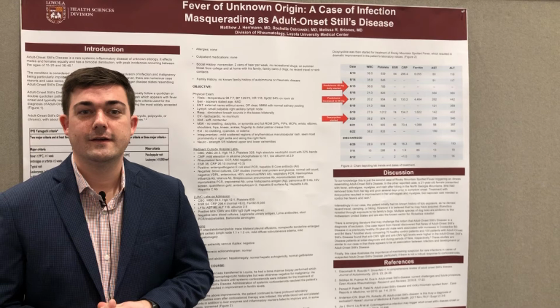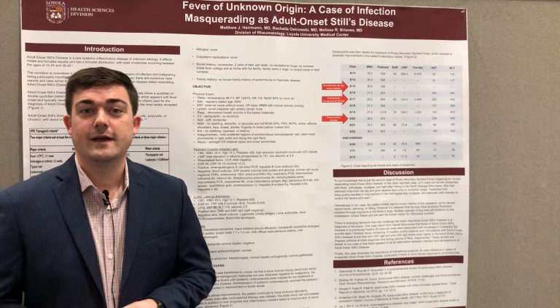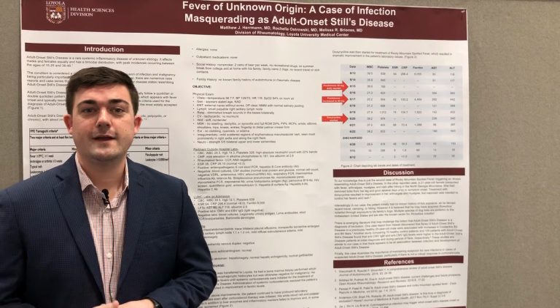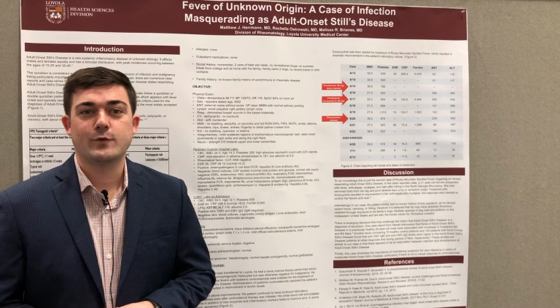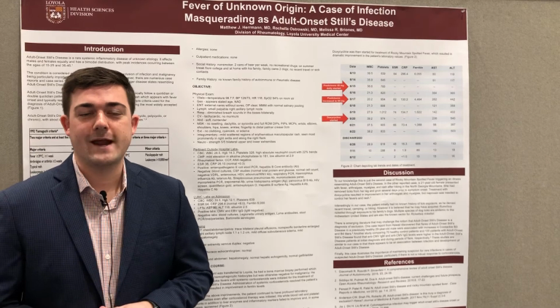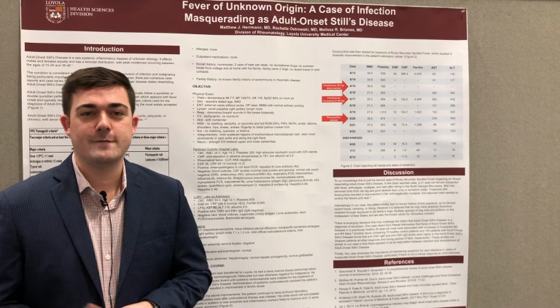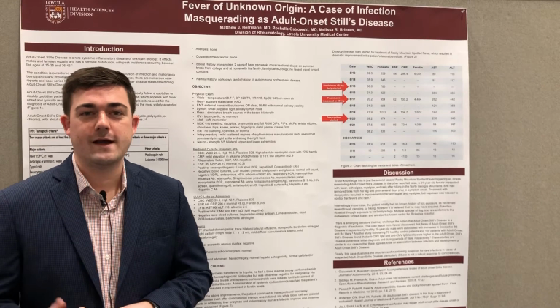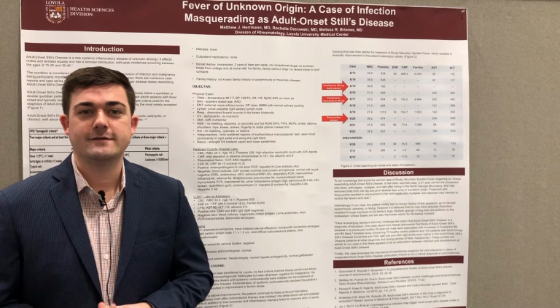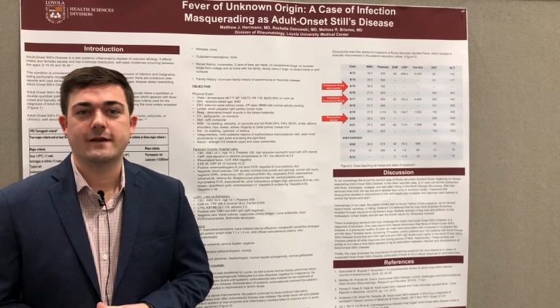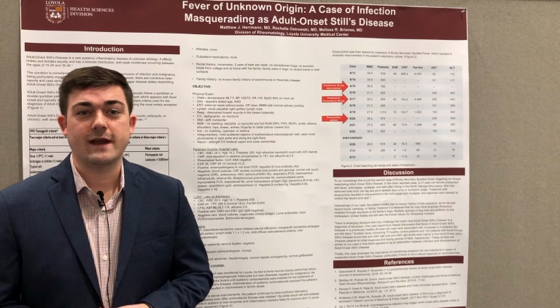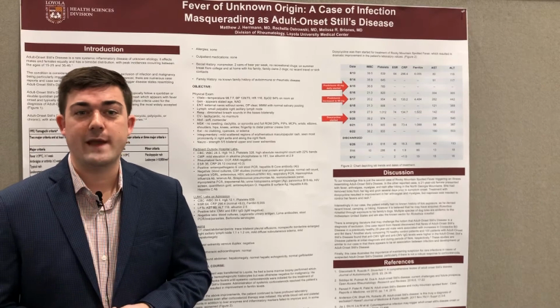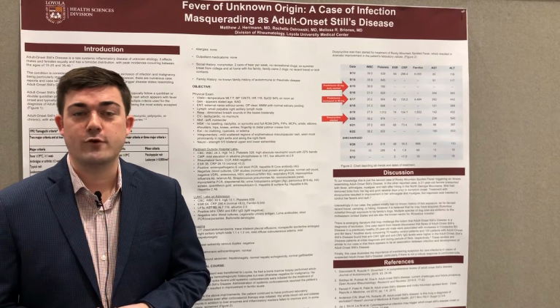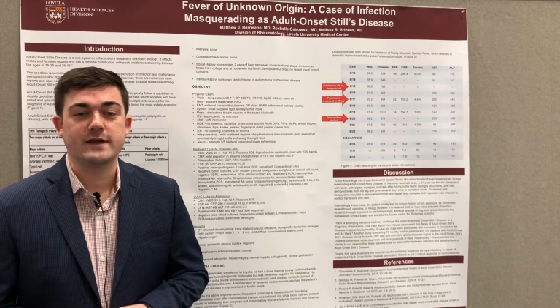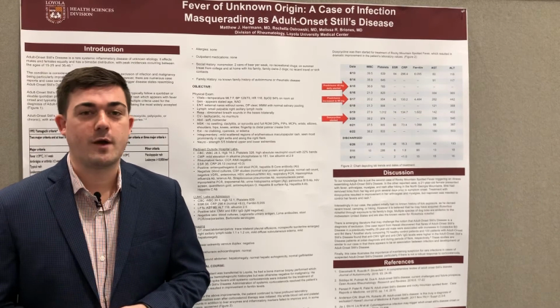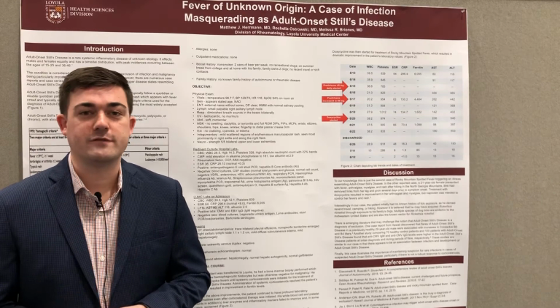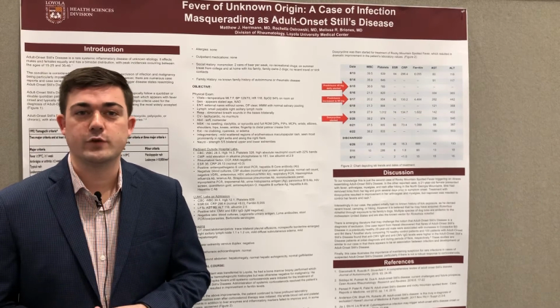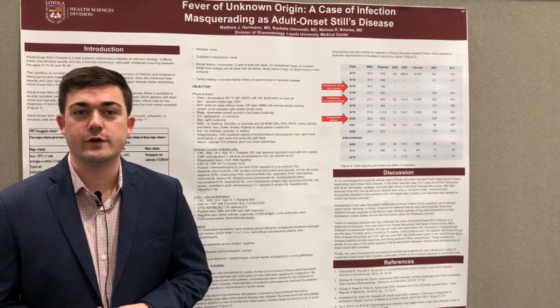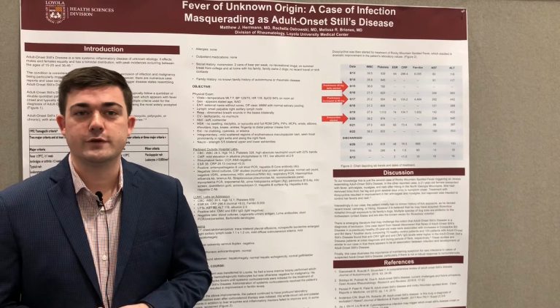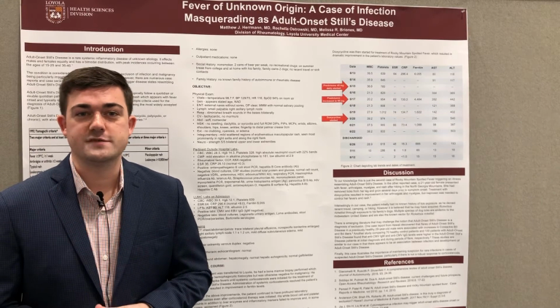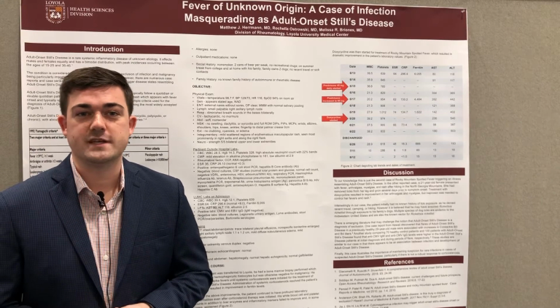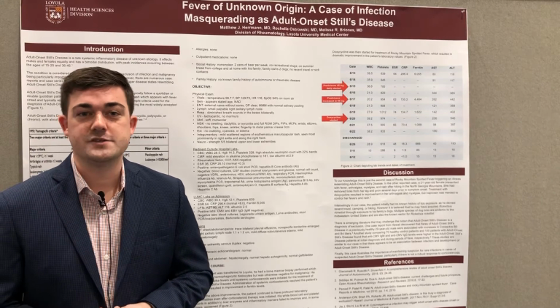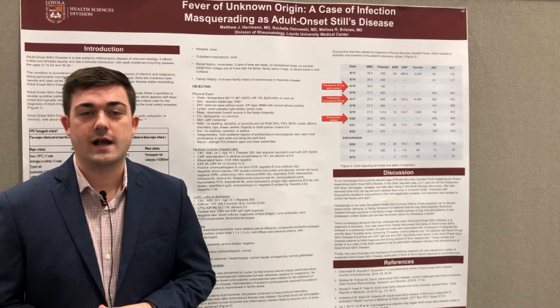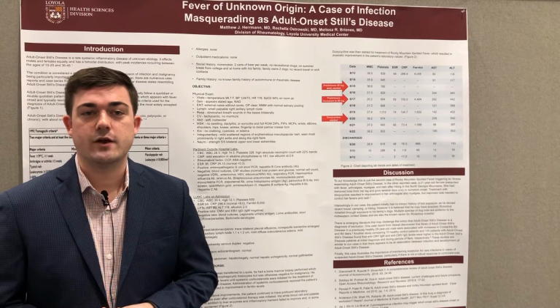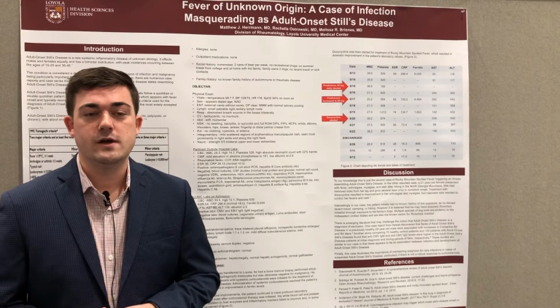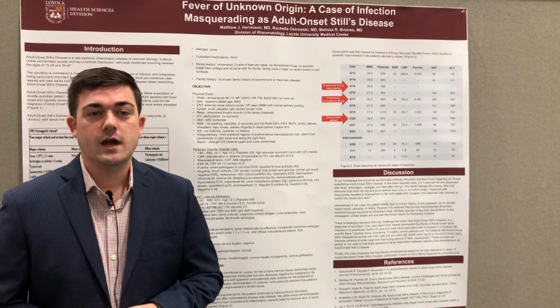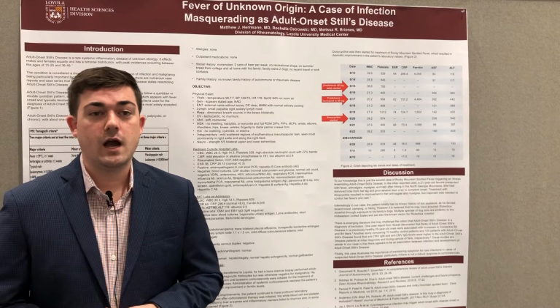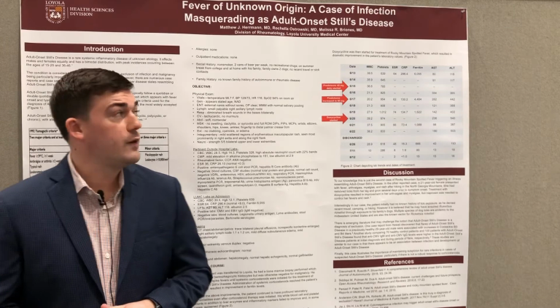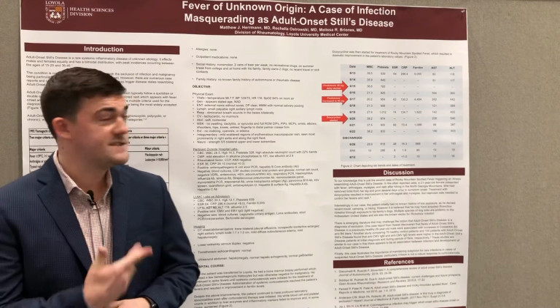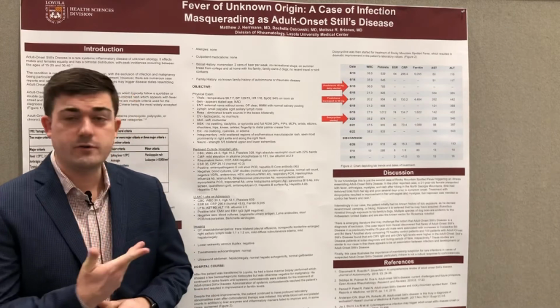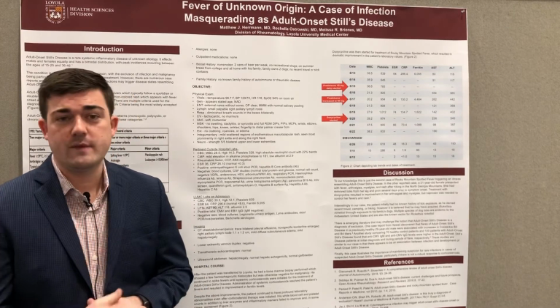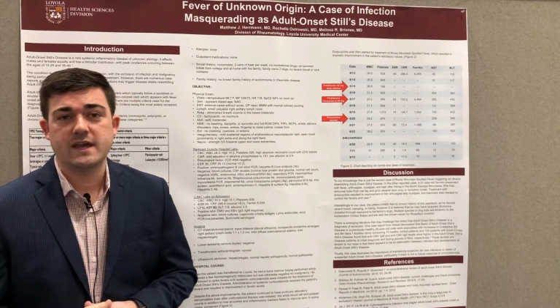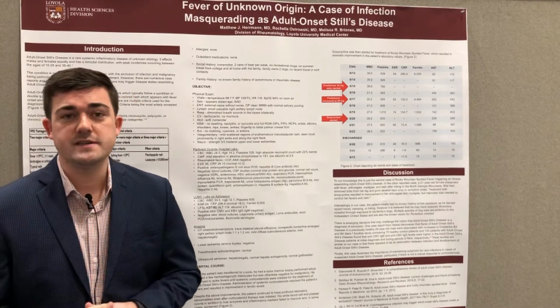Hi, good morning. I'm Dr. Matt Herman, coming from Loyola University in Chicago. I want to tell you about my case.